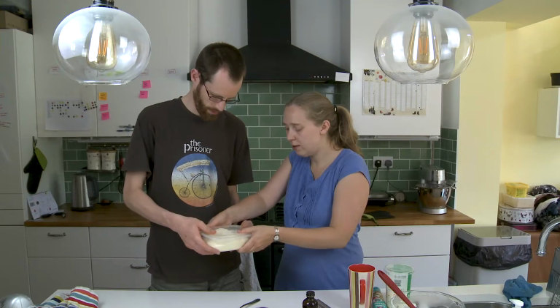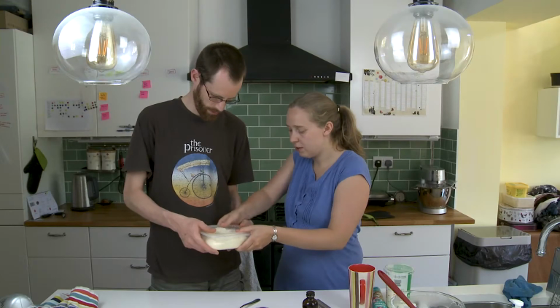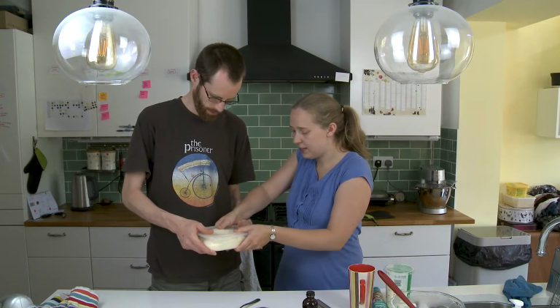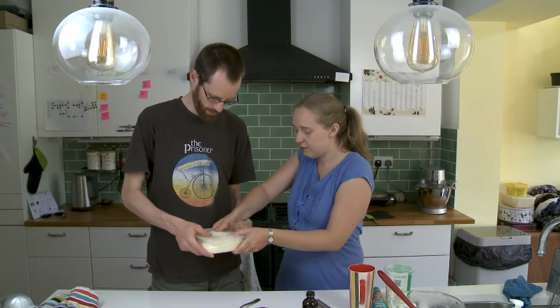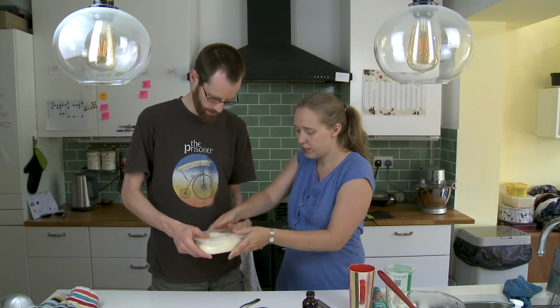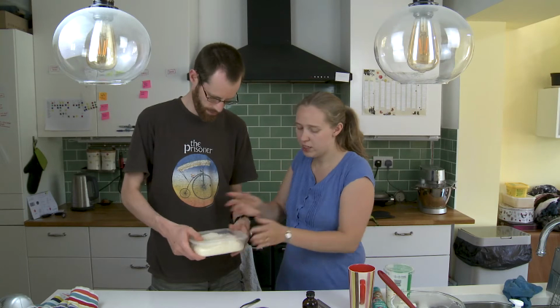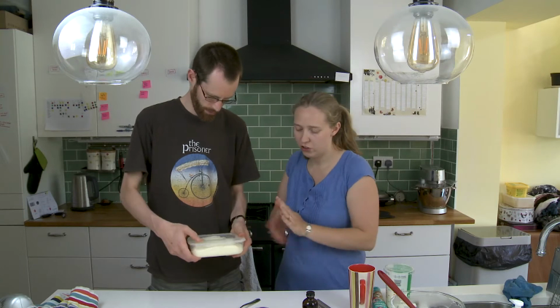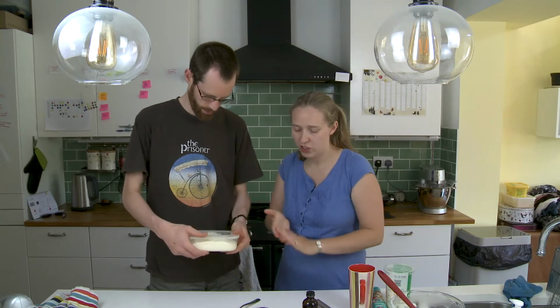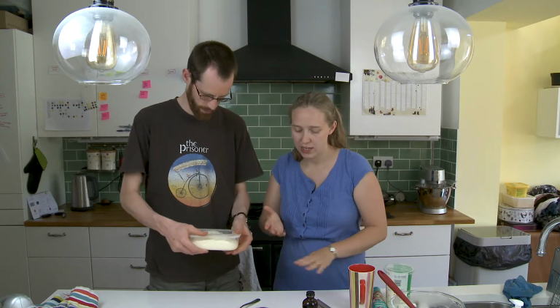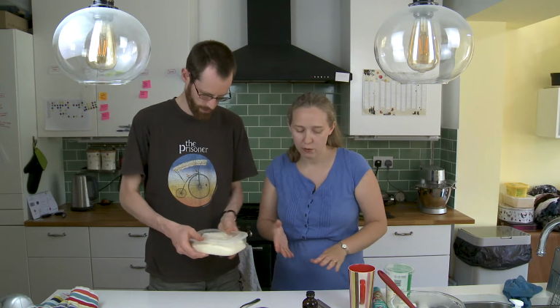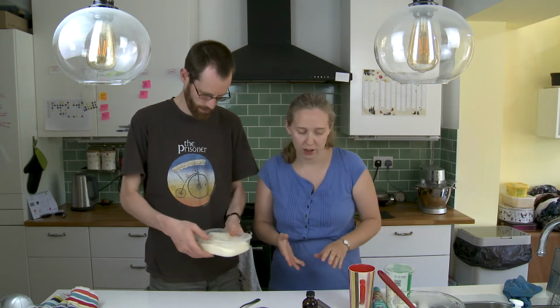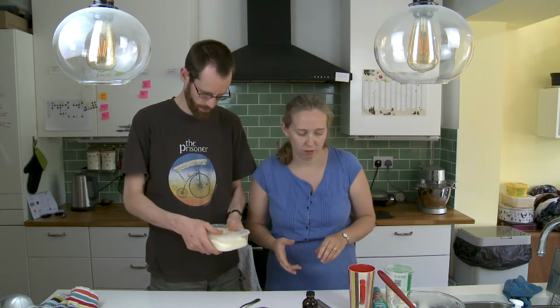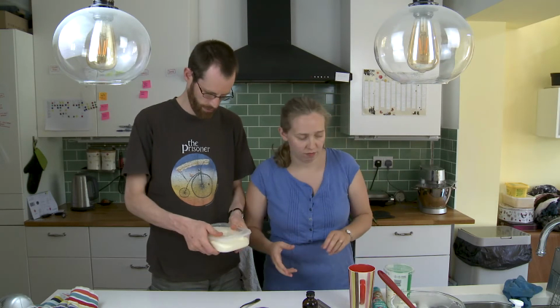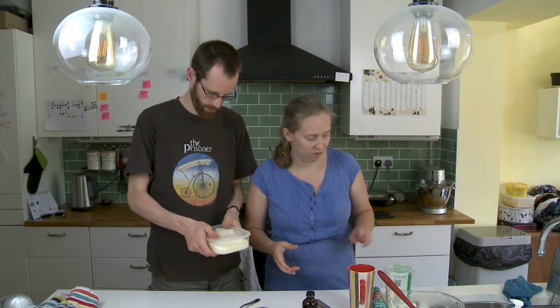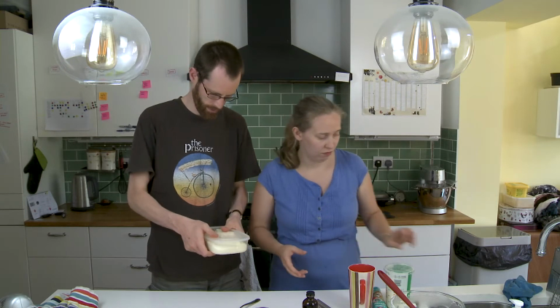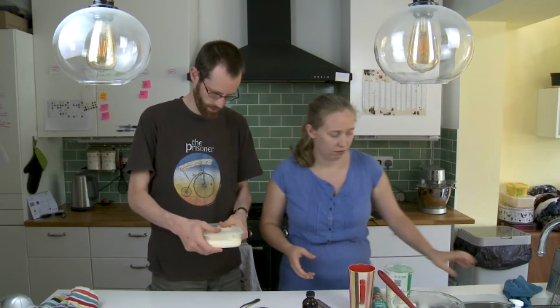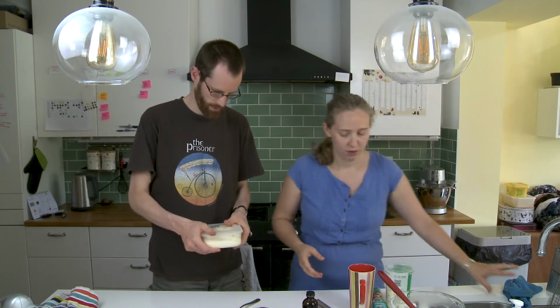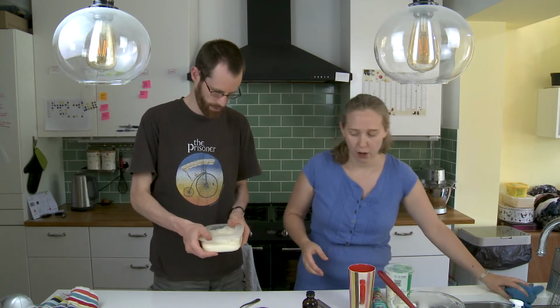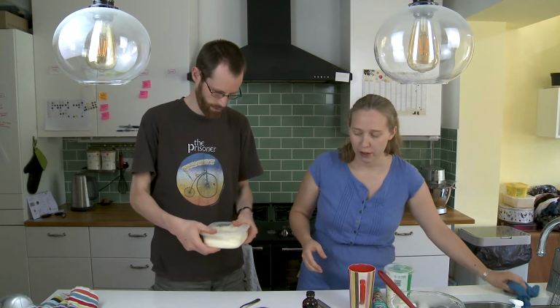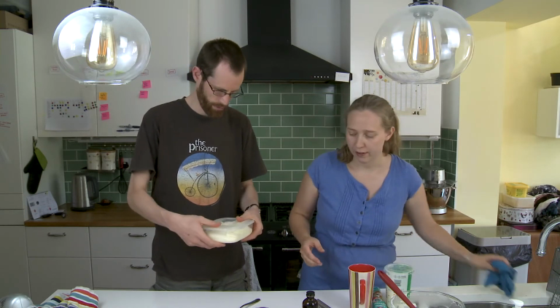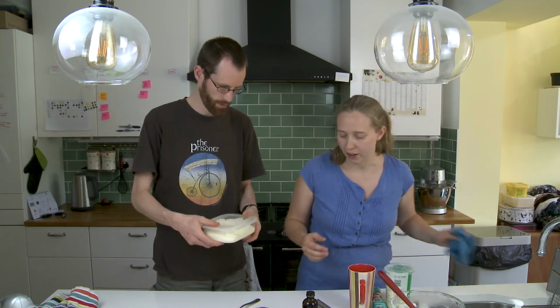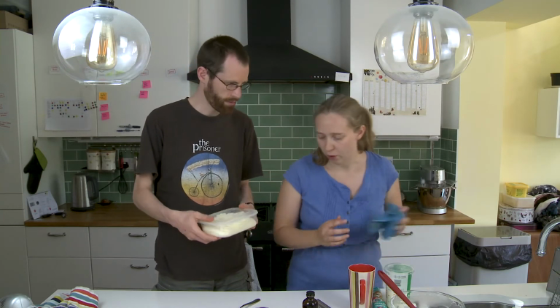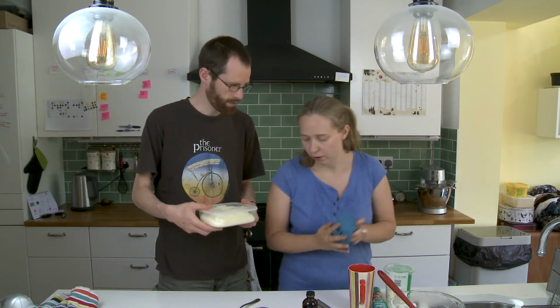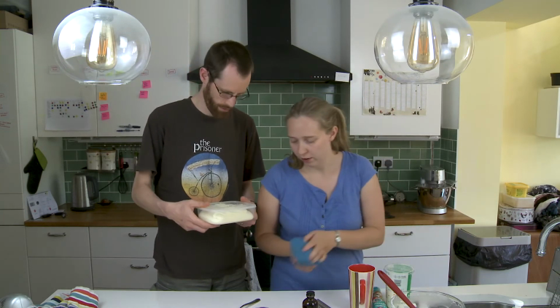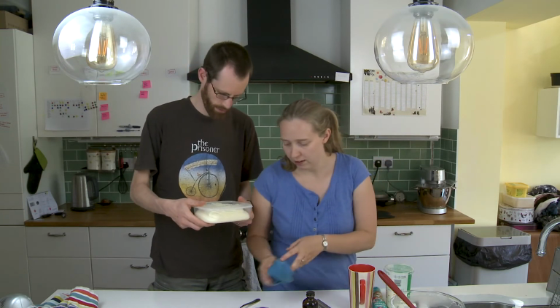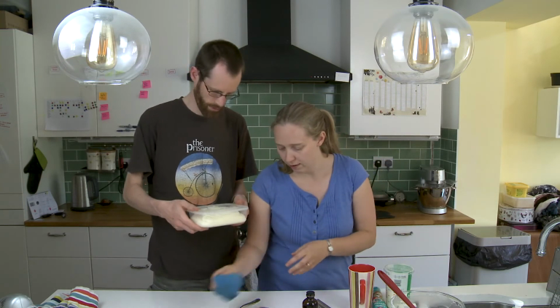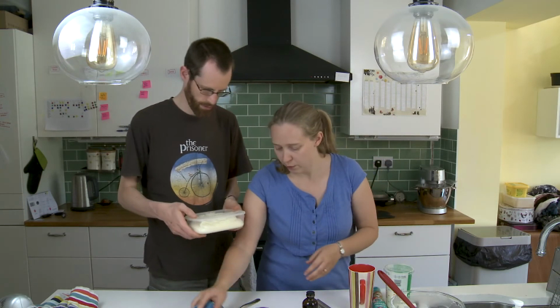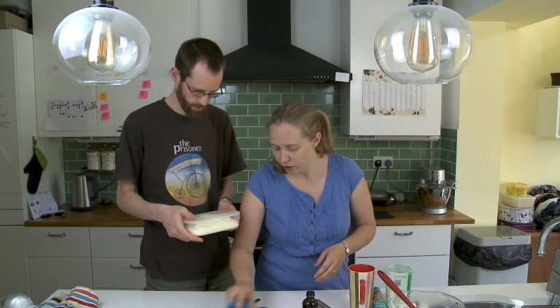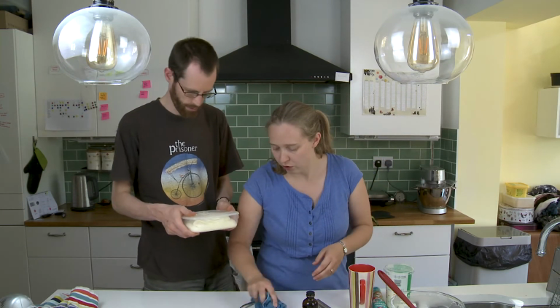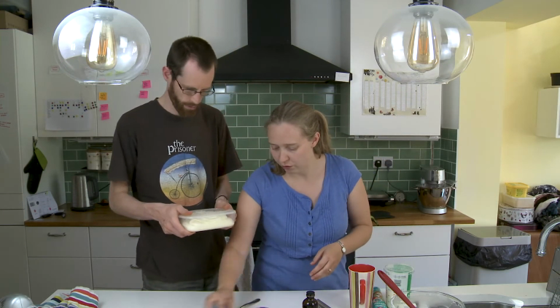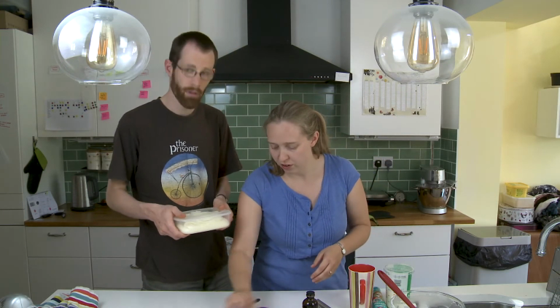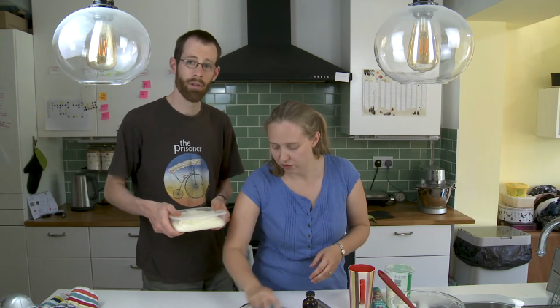This goes in the freezer. It should set within — I'm going to say 2 hours. It just depends on your freezer.